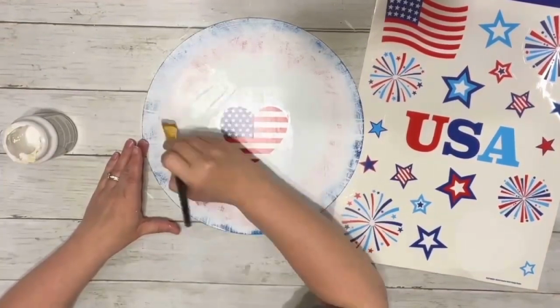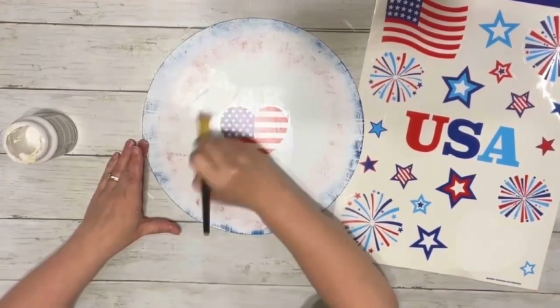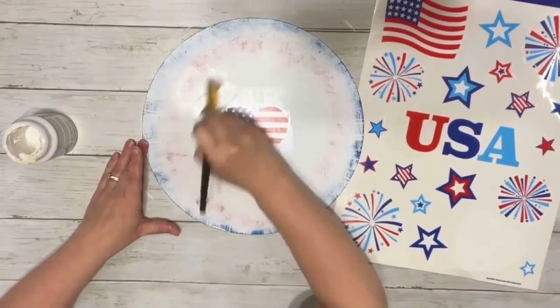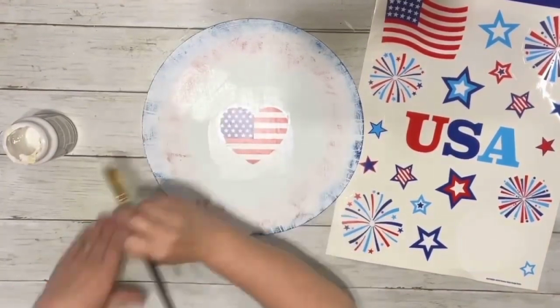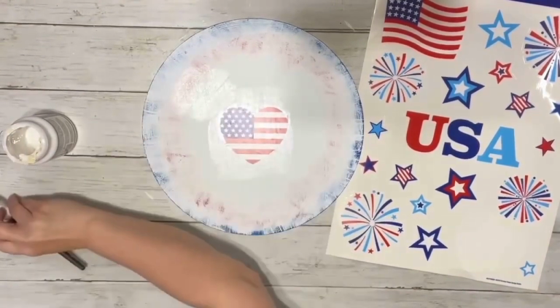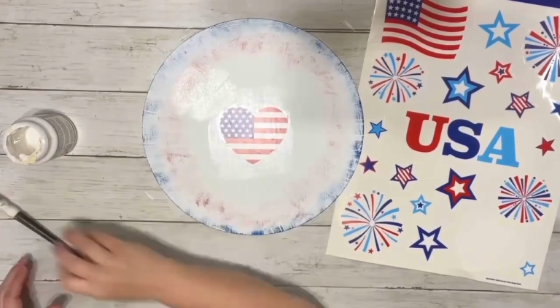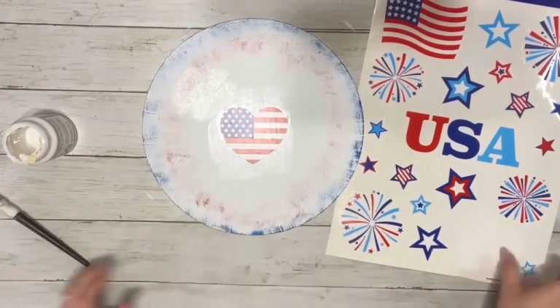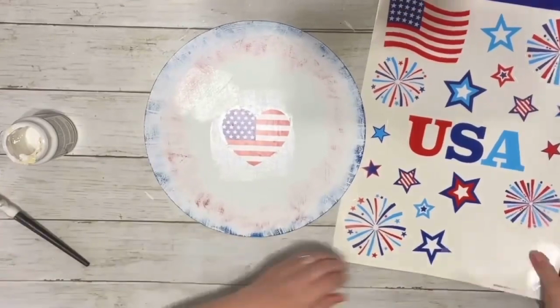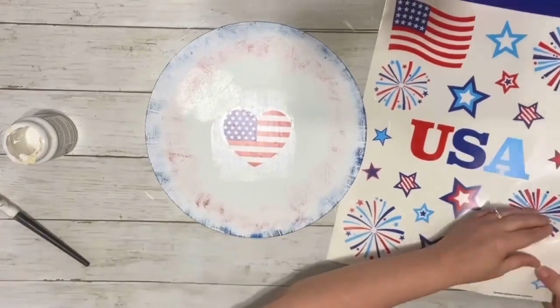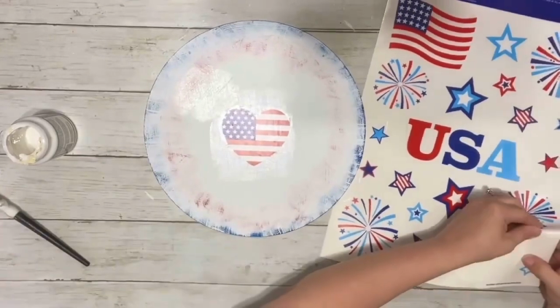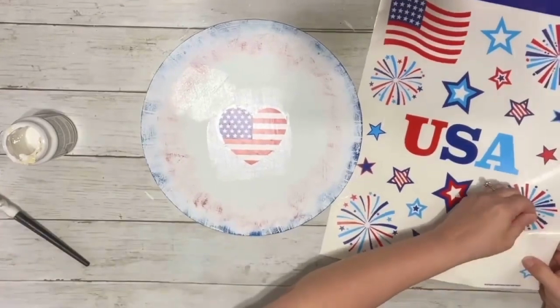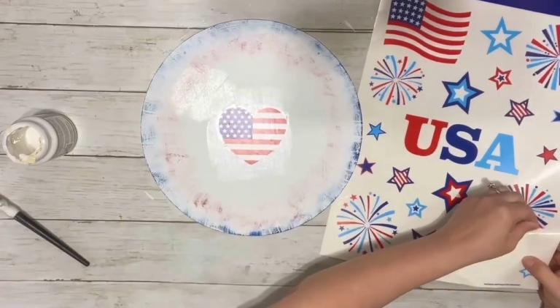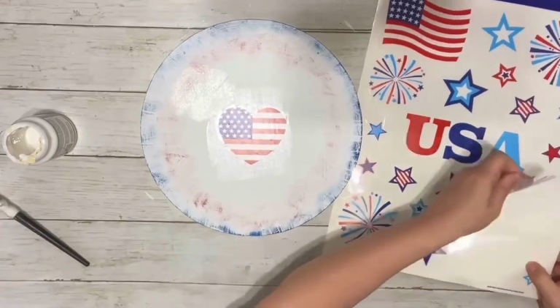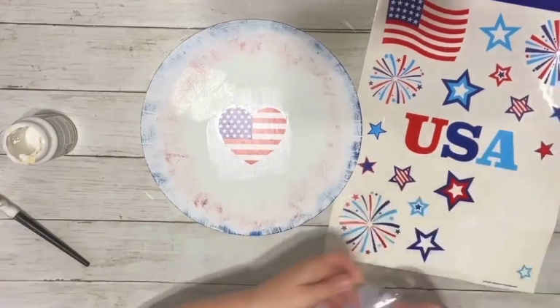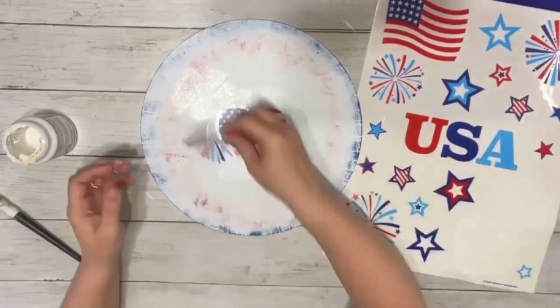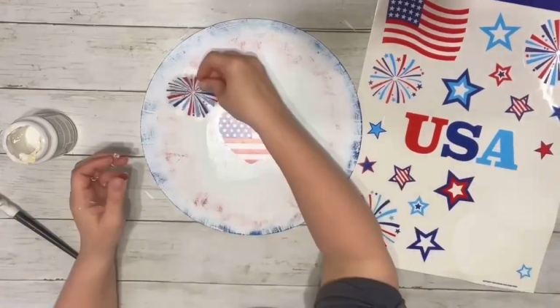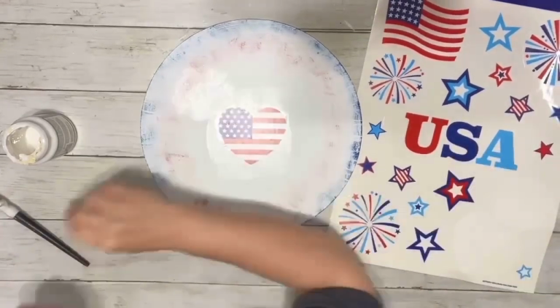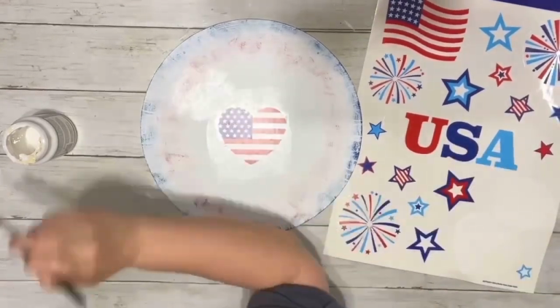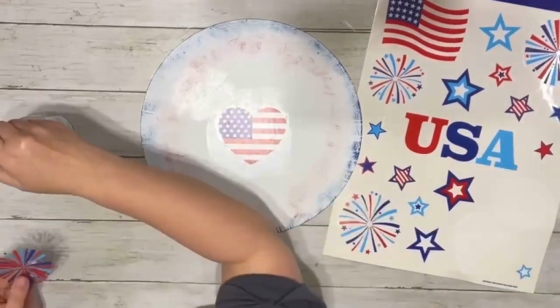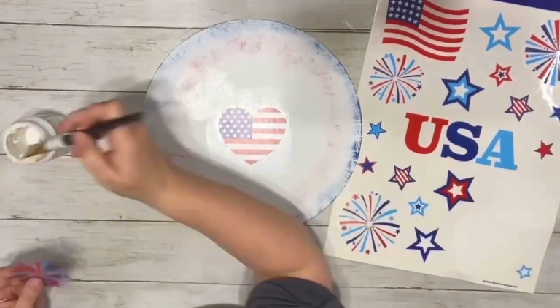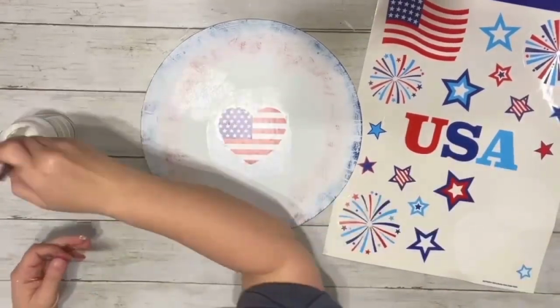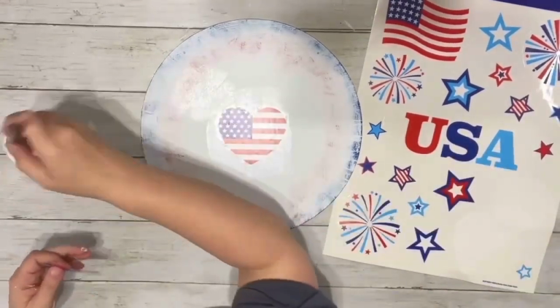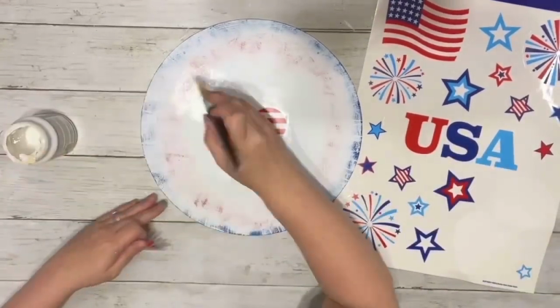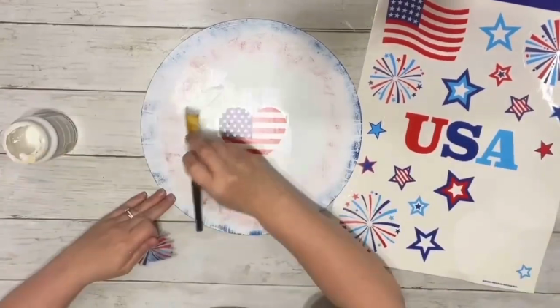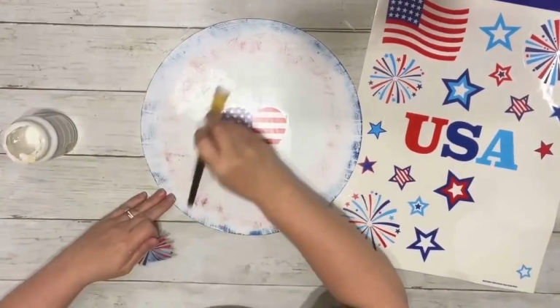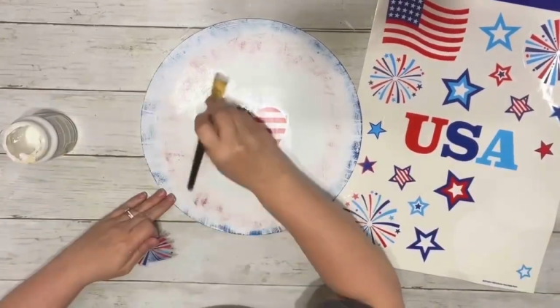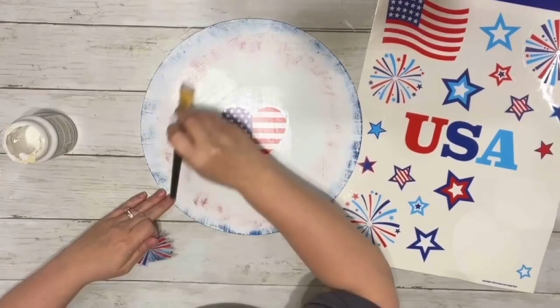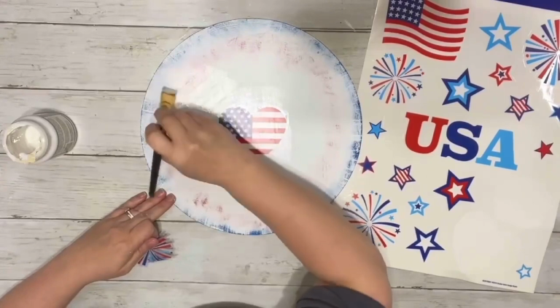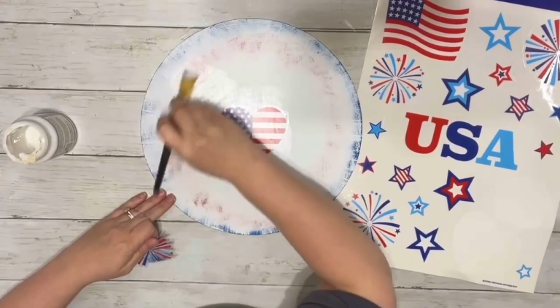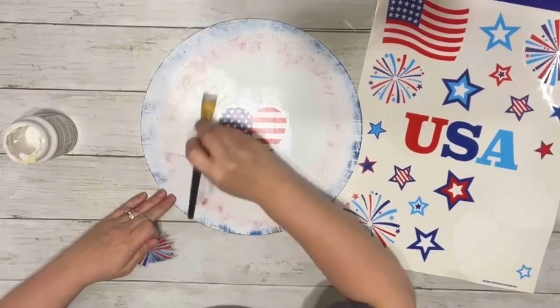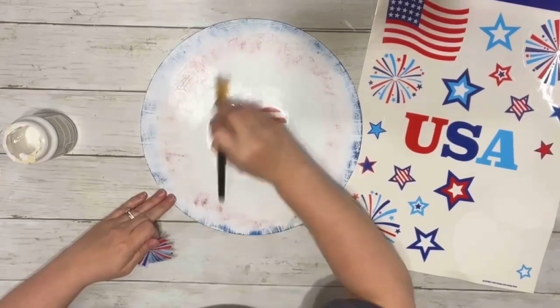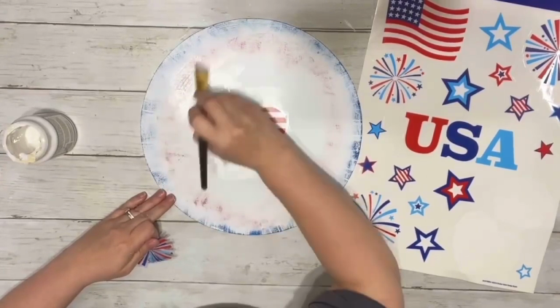I just continued filling it in with the different window clings I liked, putting mod podge underneath each one.